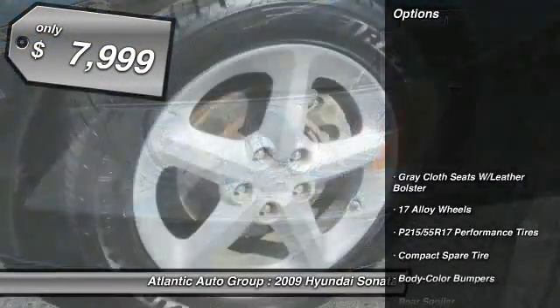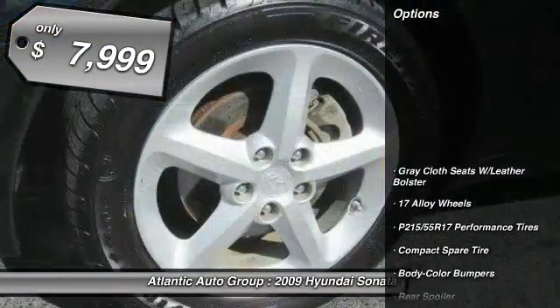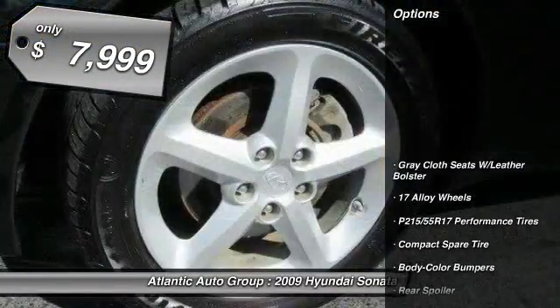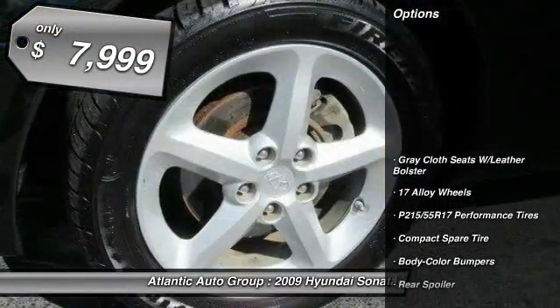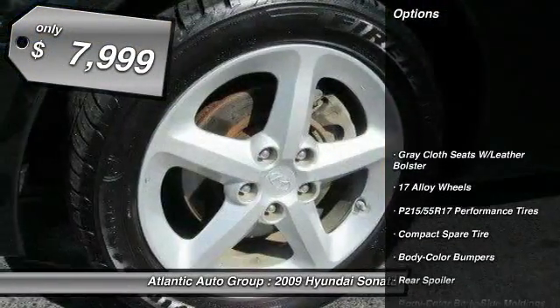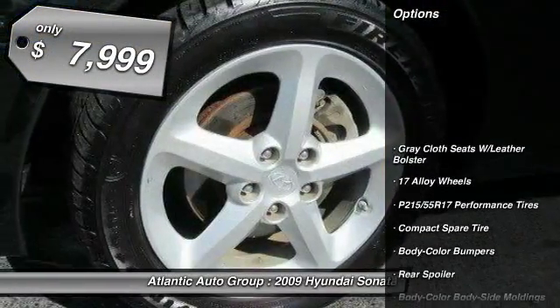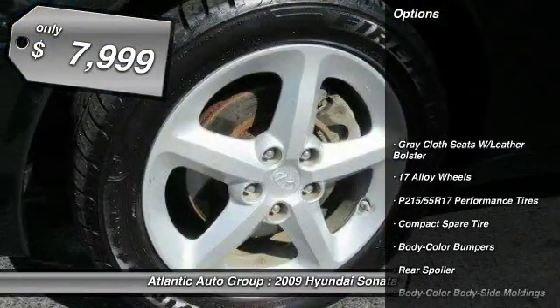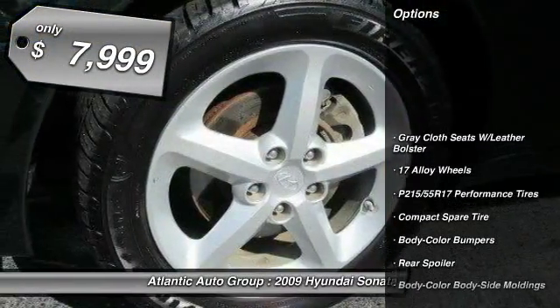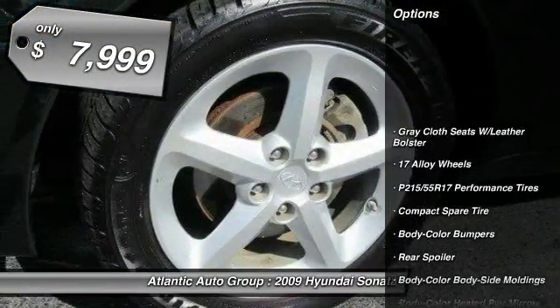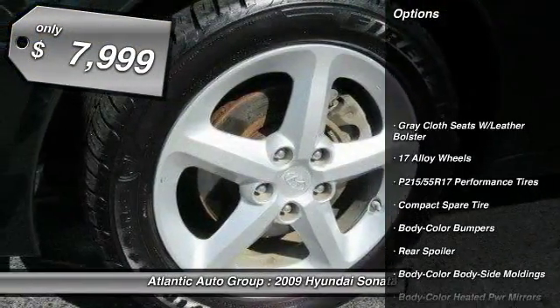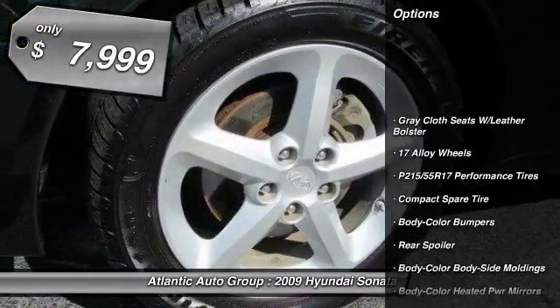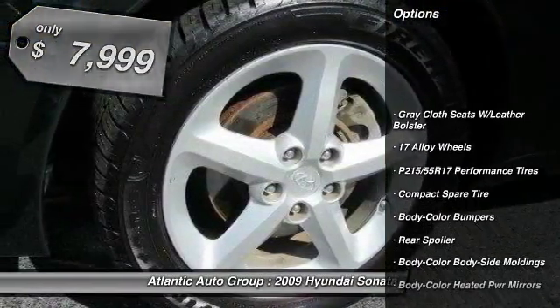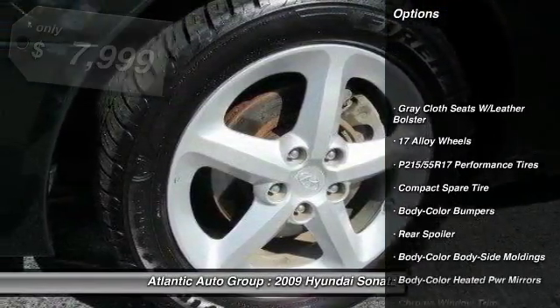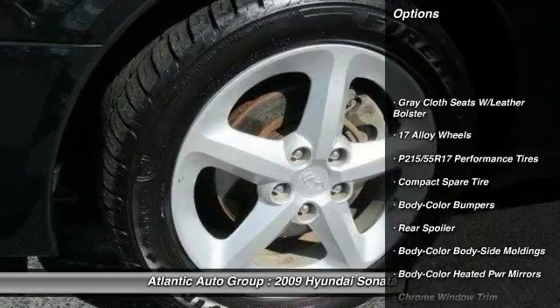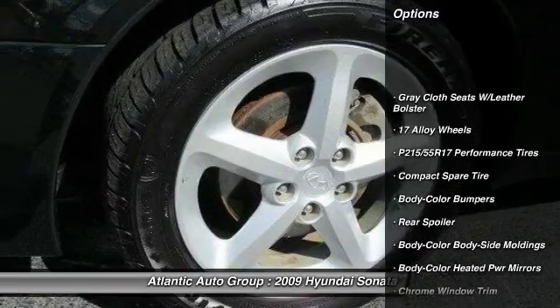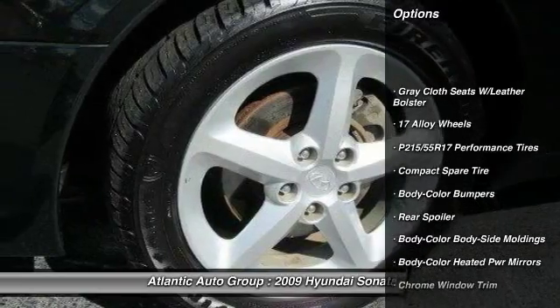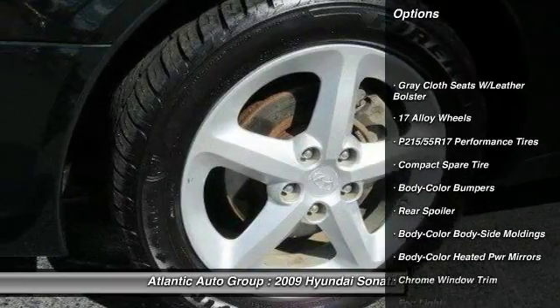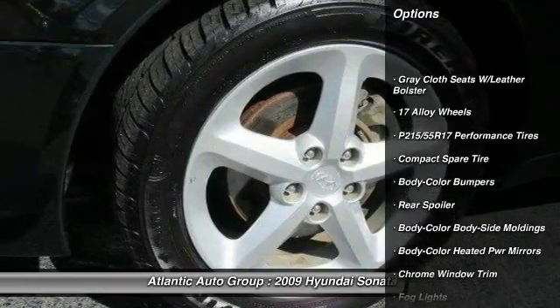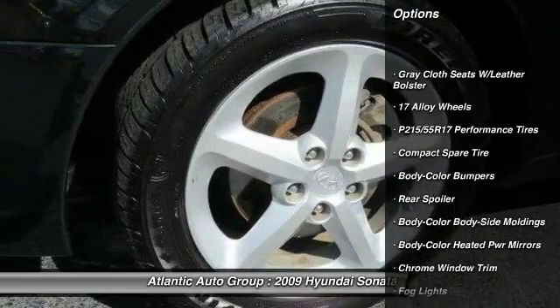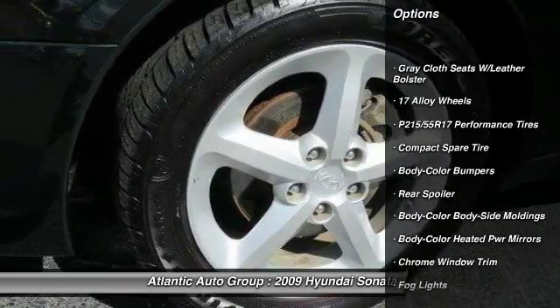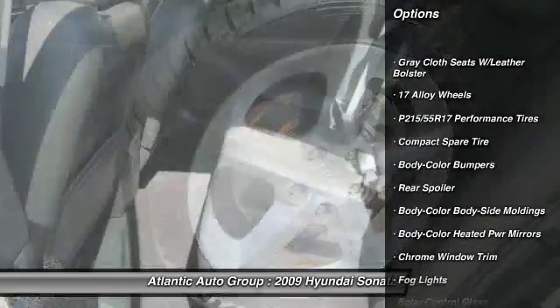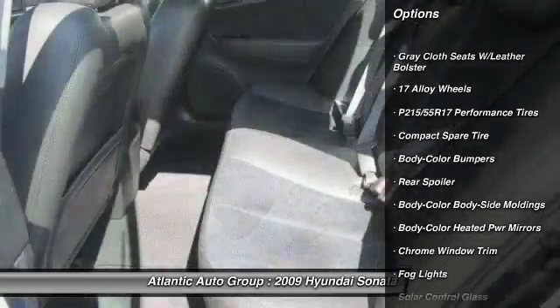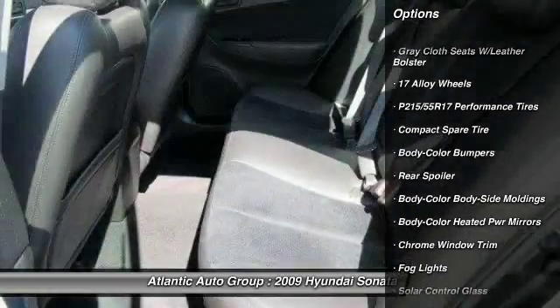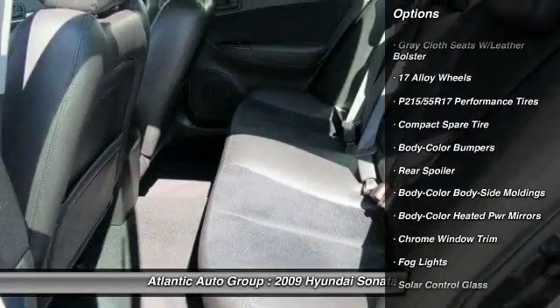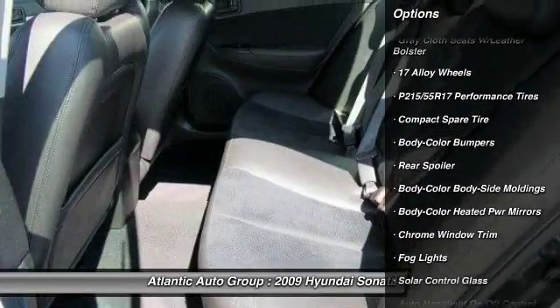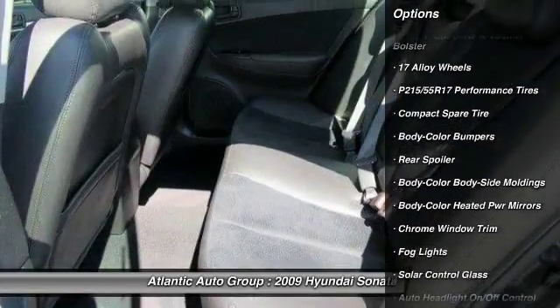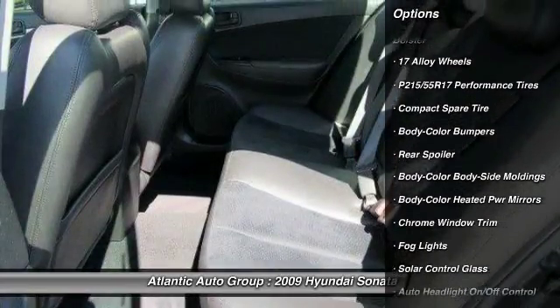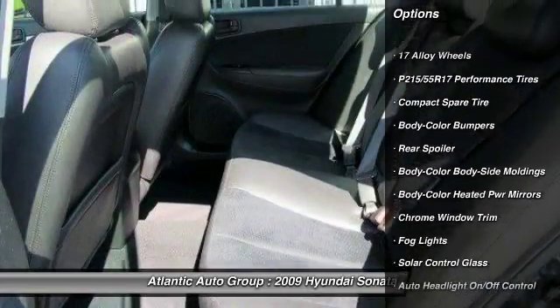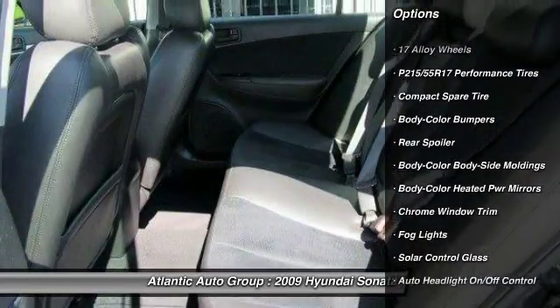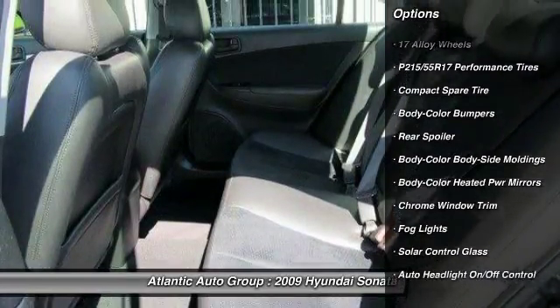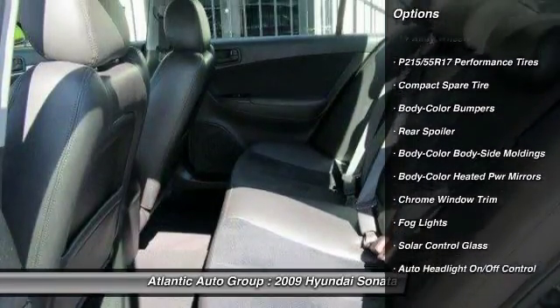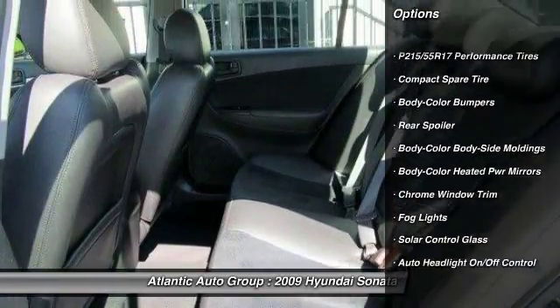It is priced below $10,000. Here are some of this vehicle's great options.